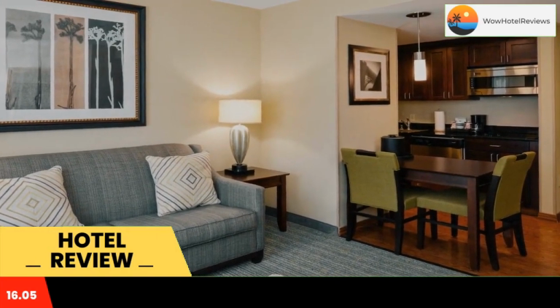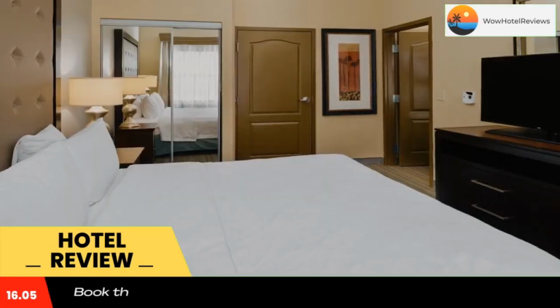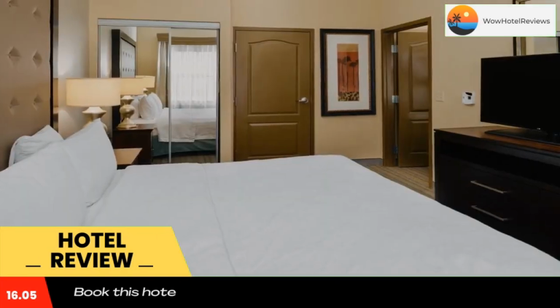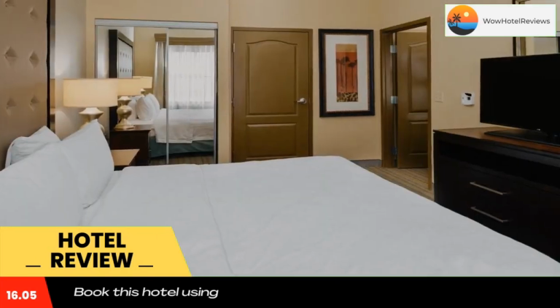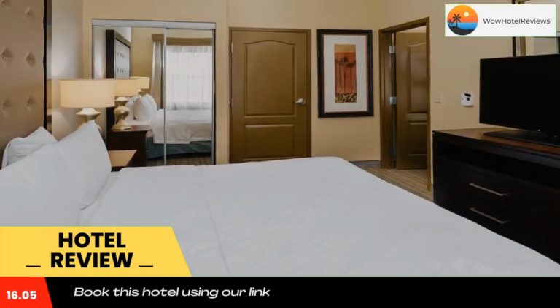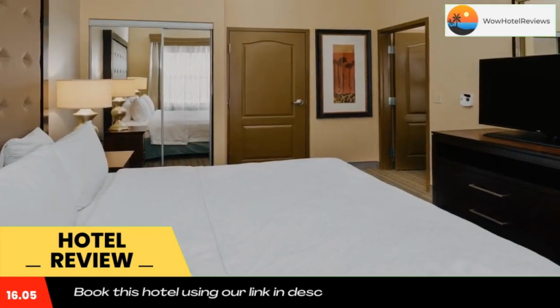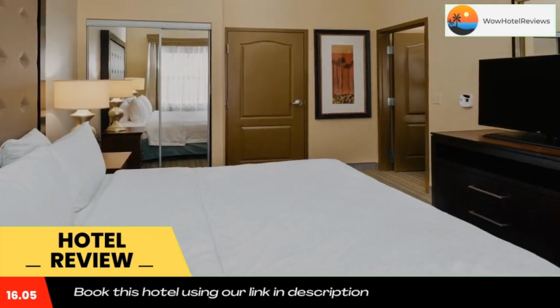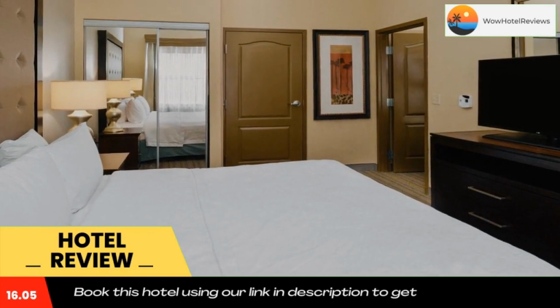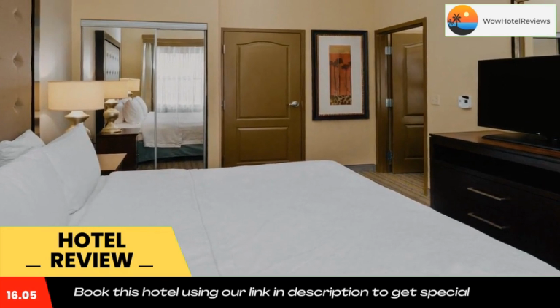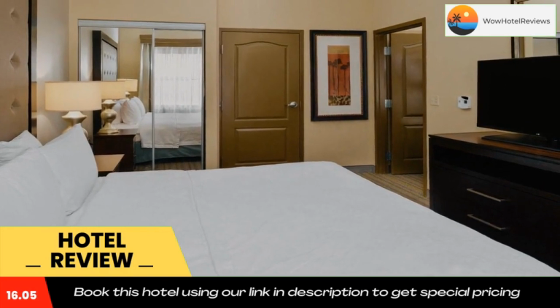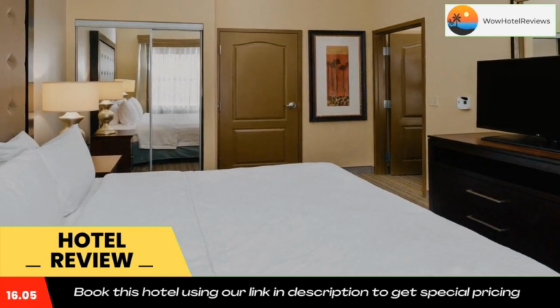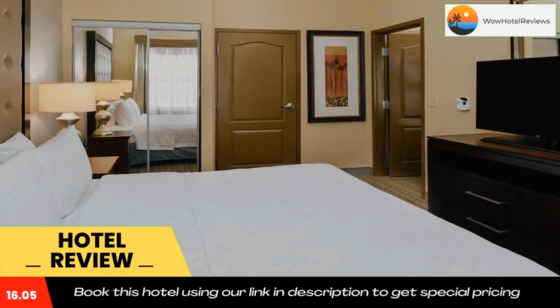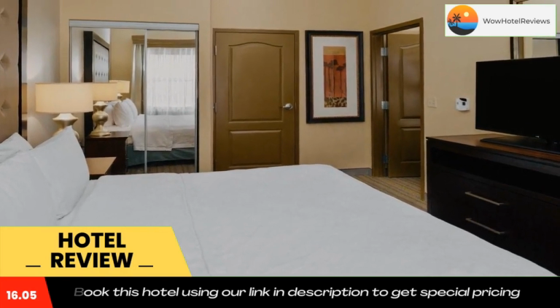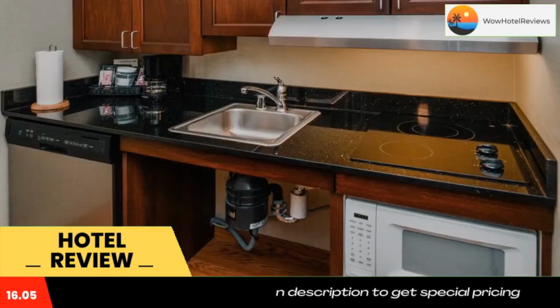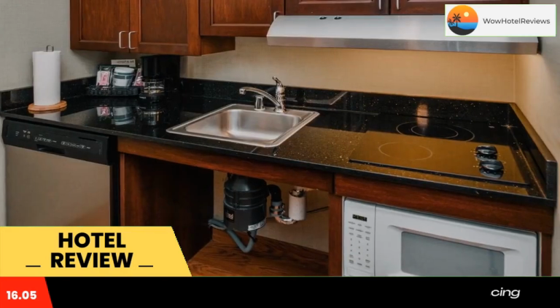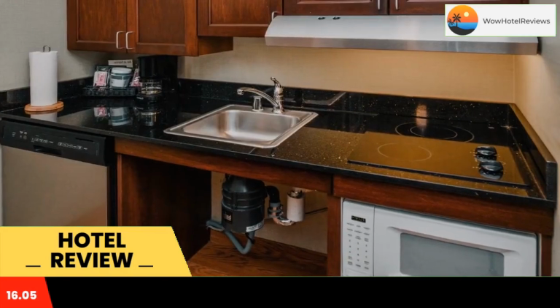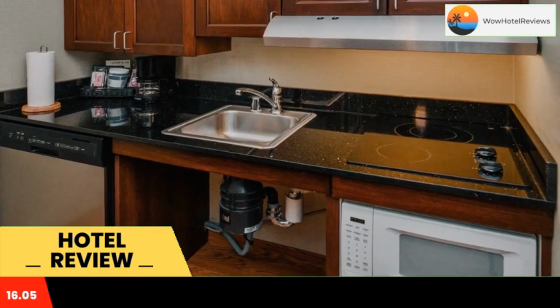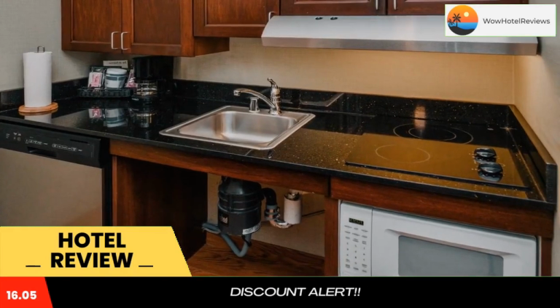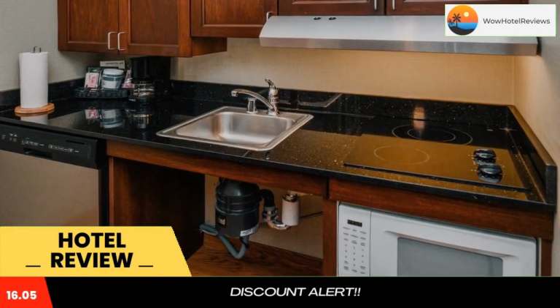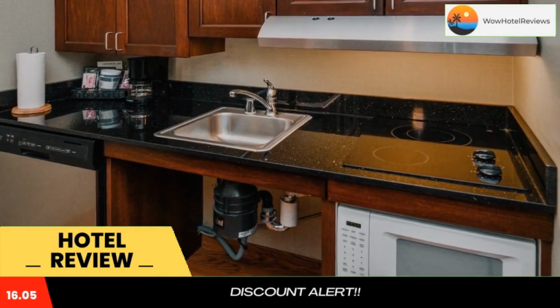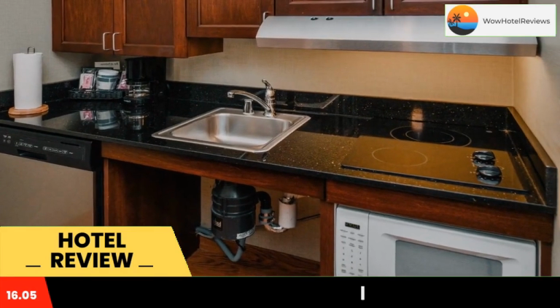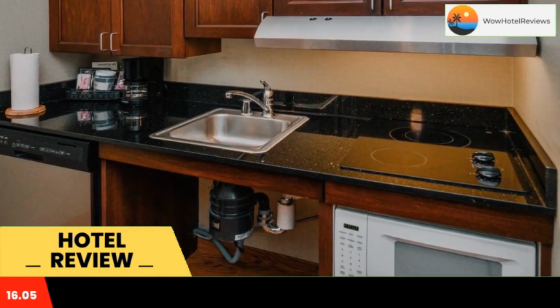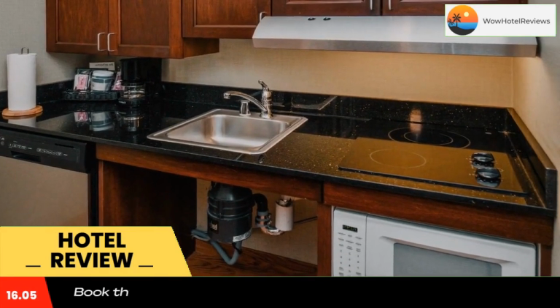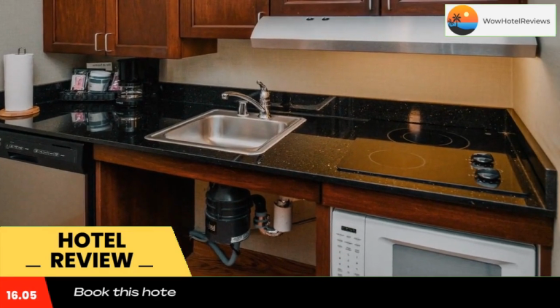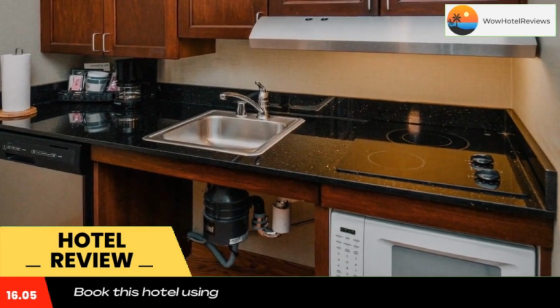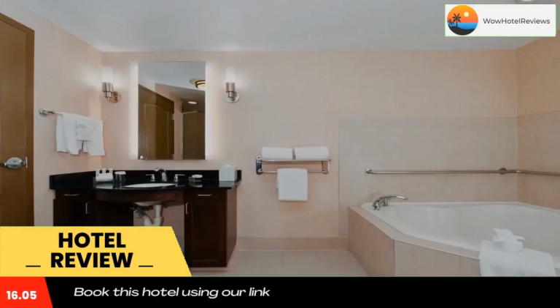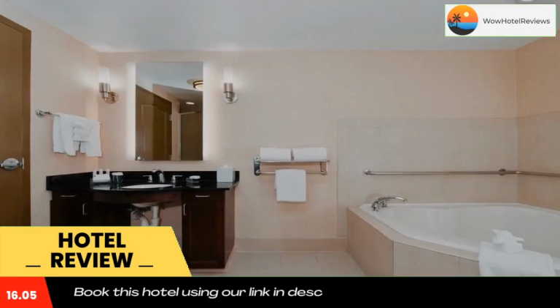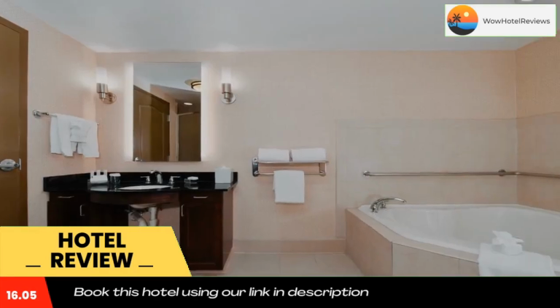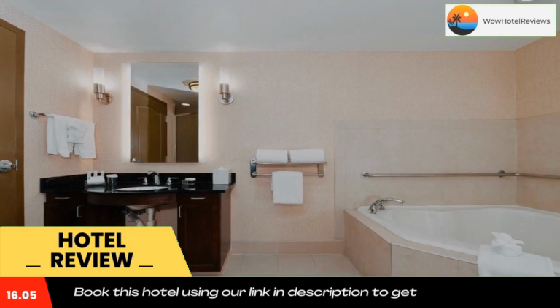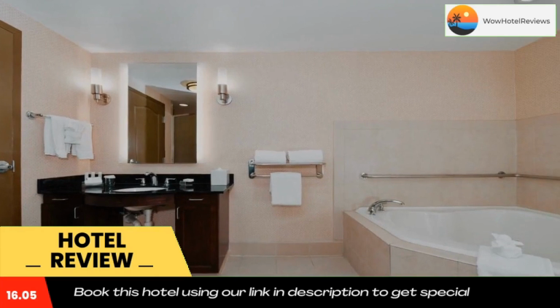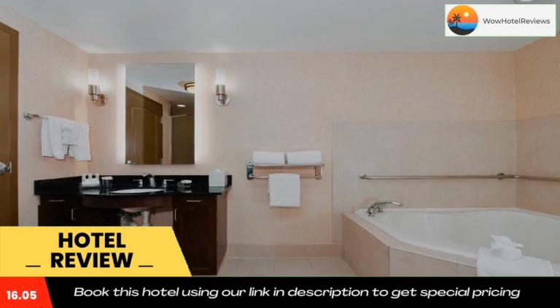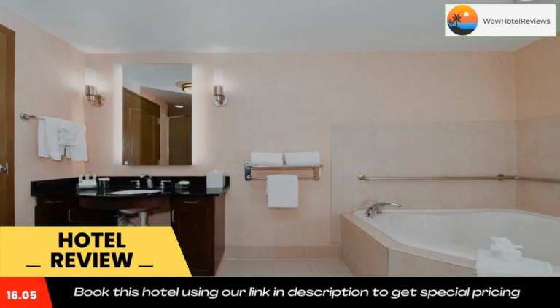Guests at the hotel can also easily discover a large variety of recreational activities, including hiking, skiing, boating and fishing.